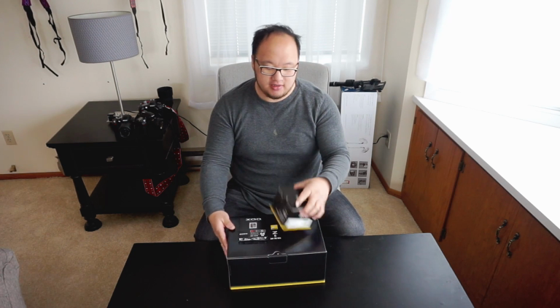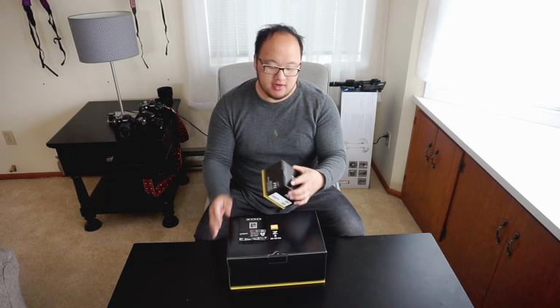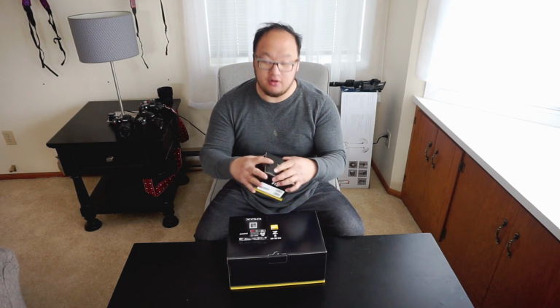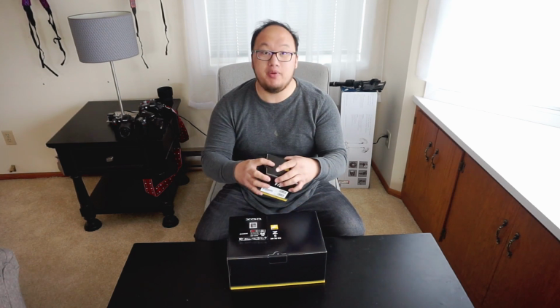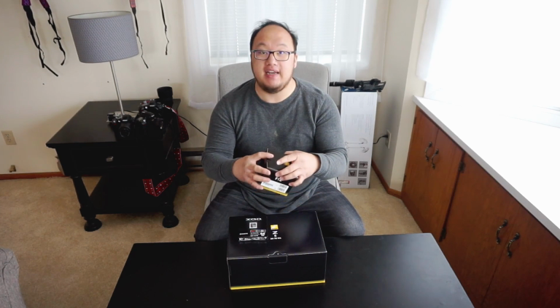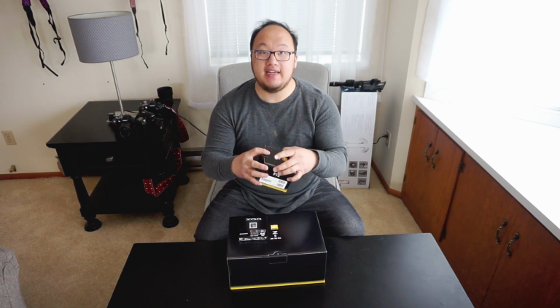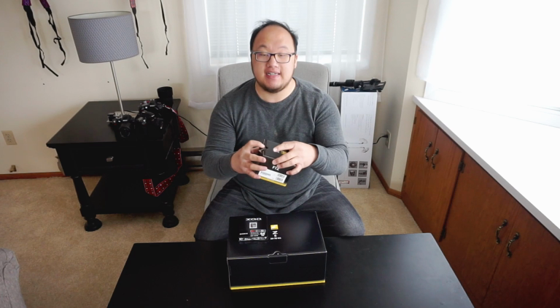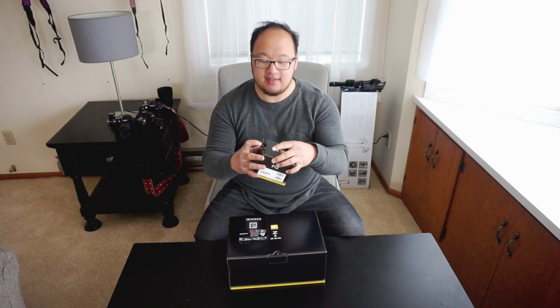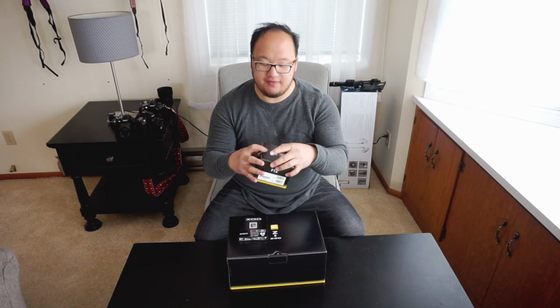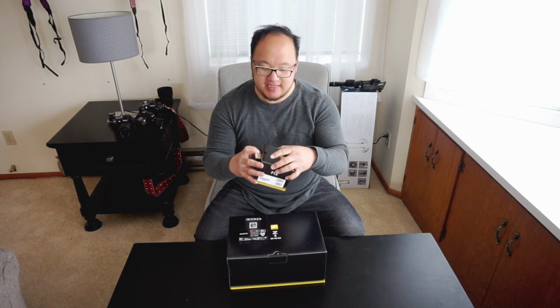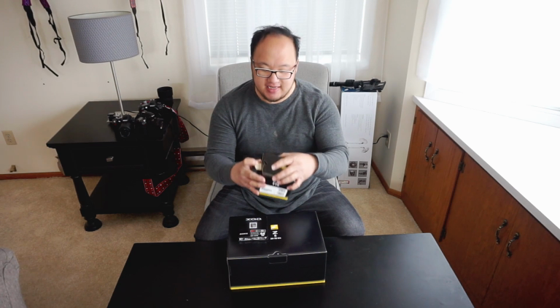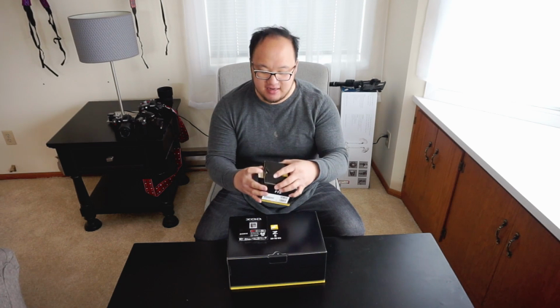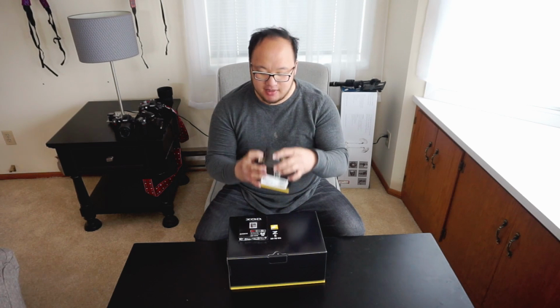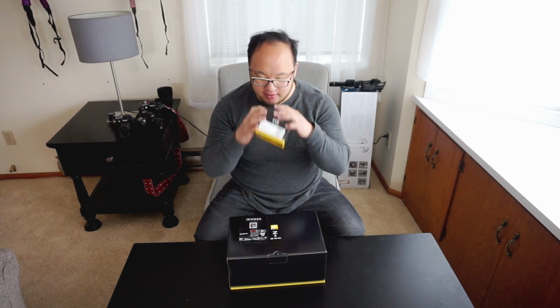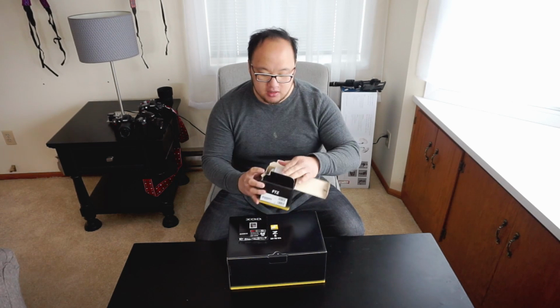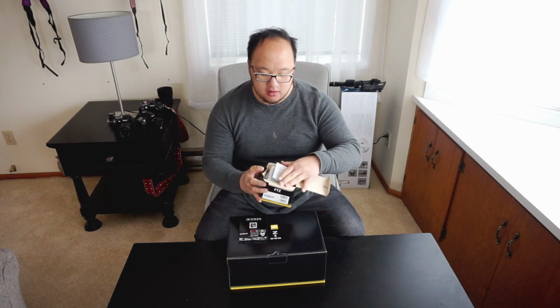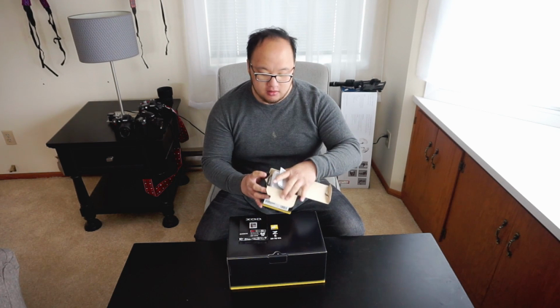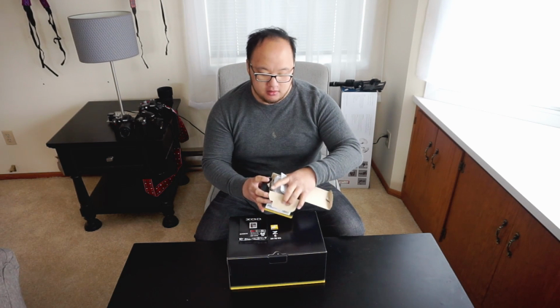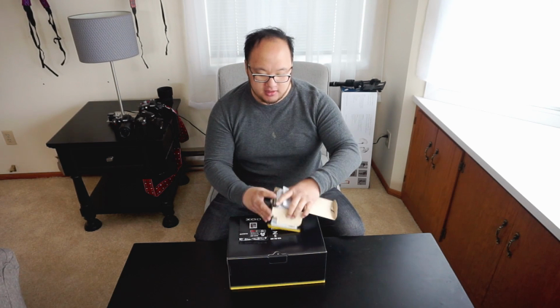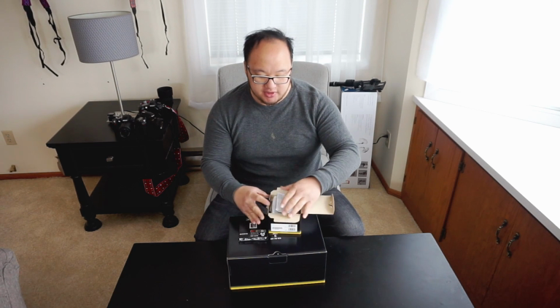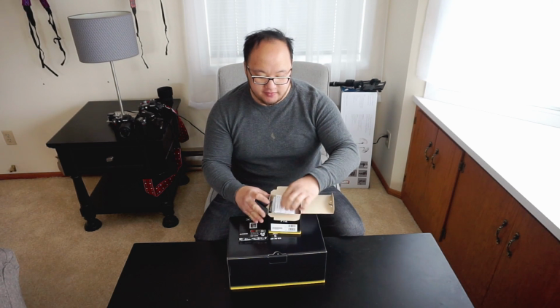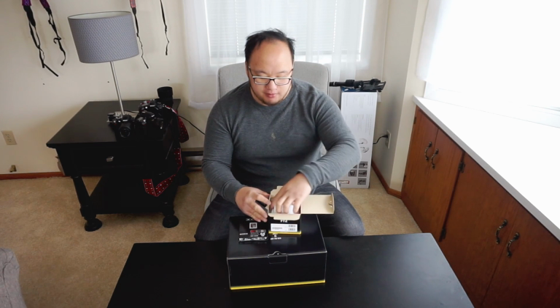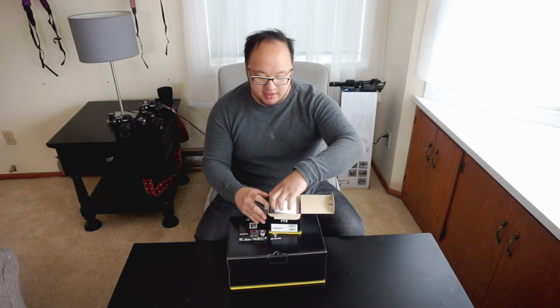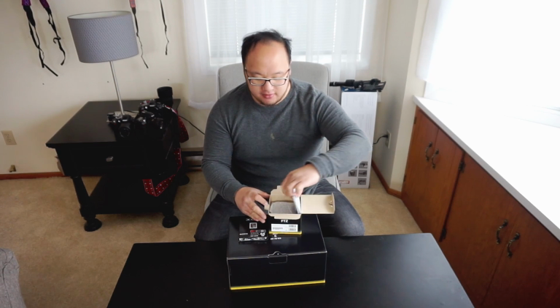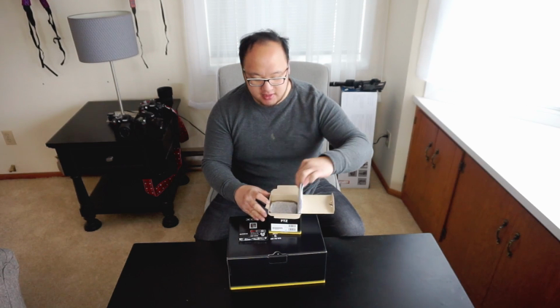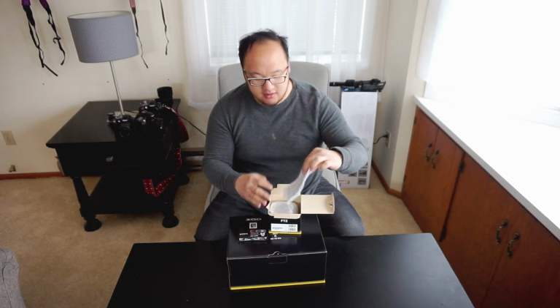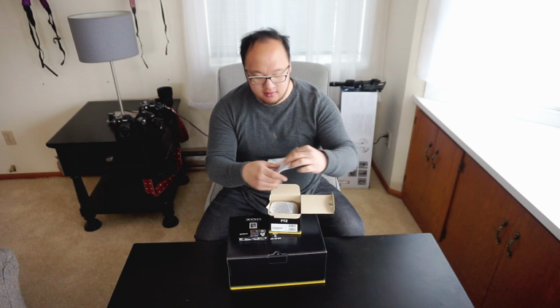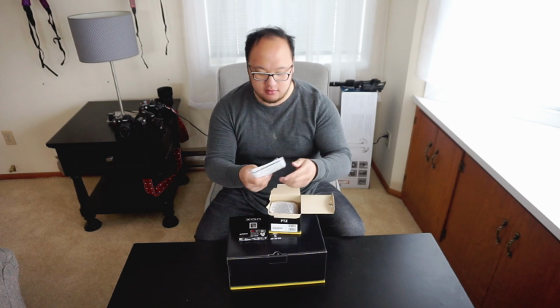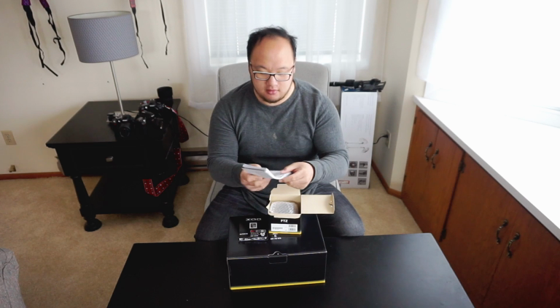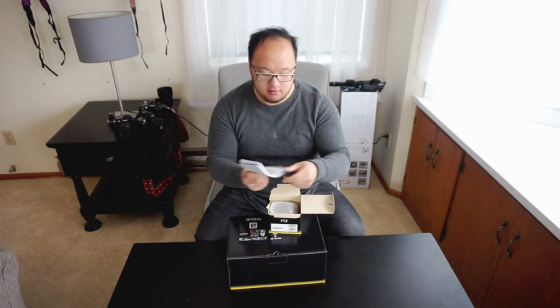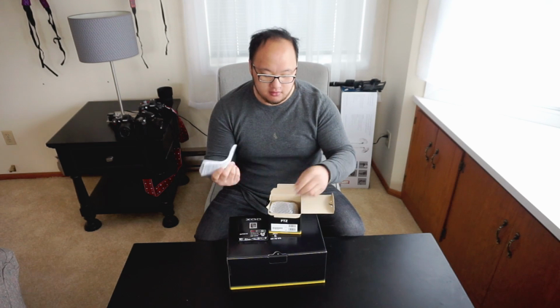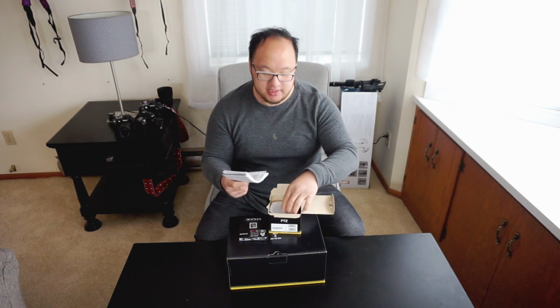Let's go ahead and open the Nikon FTZ mount. There's a bunch of manuals here, warranty.